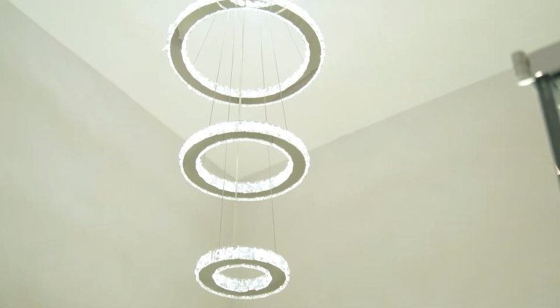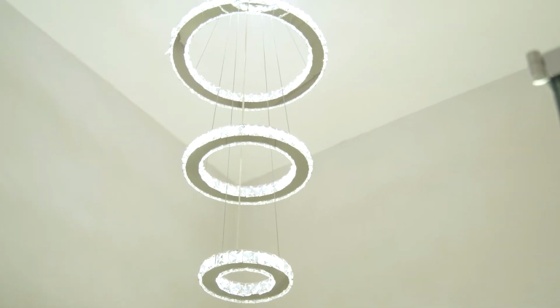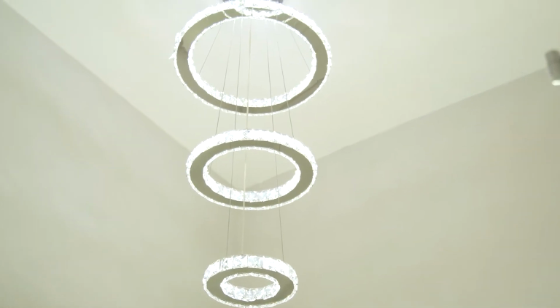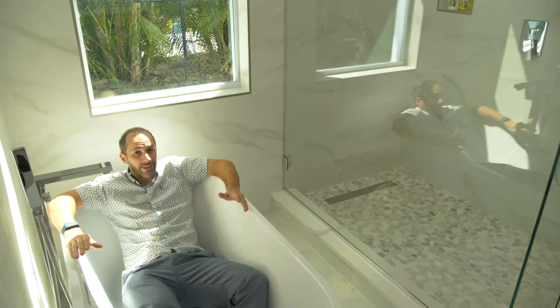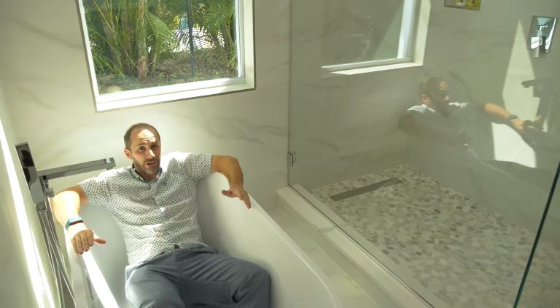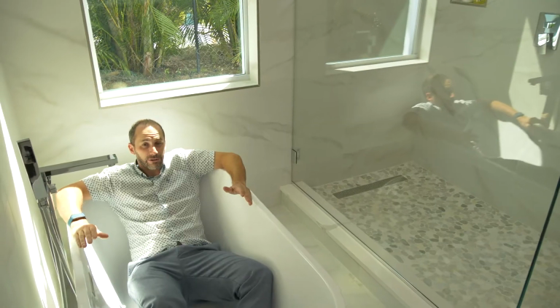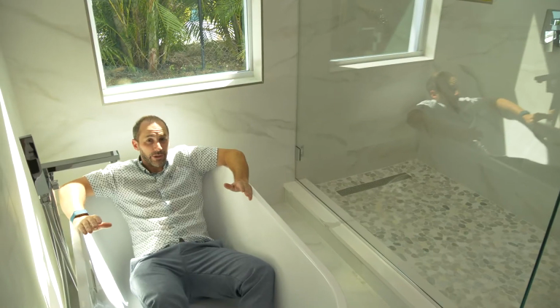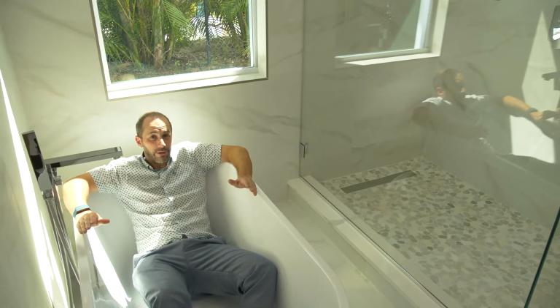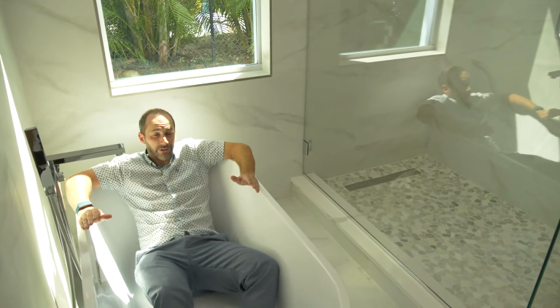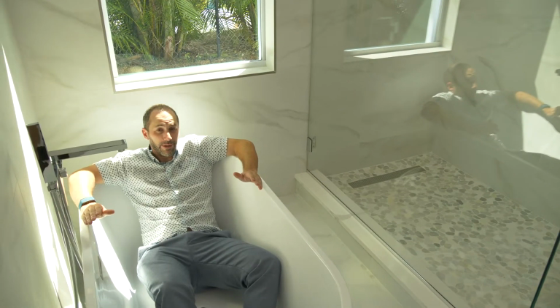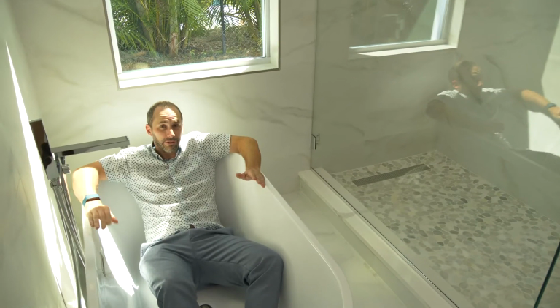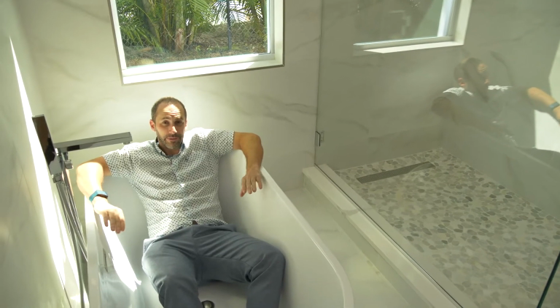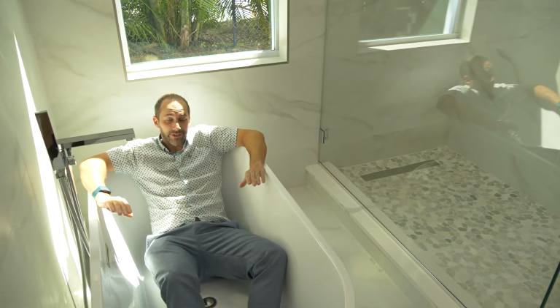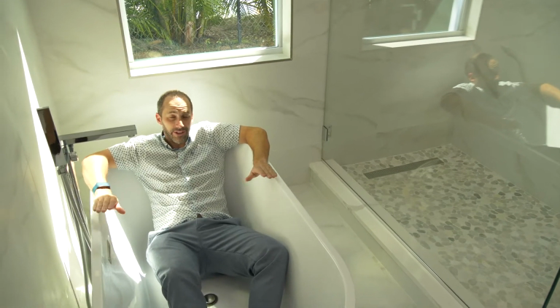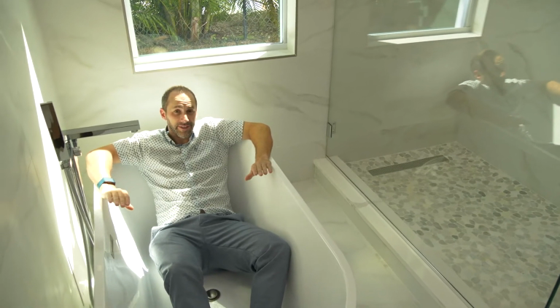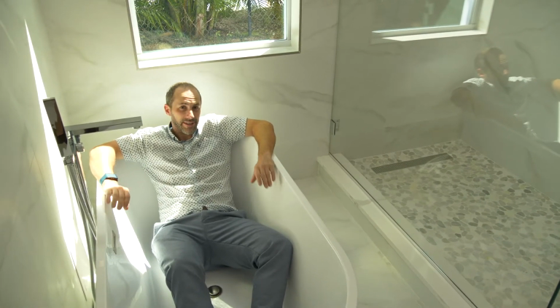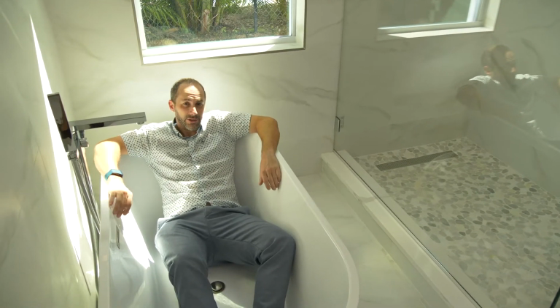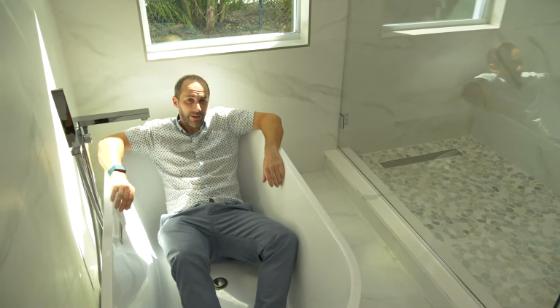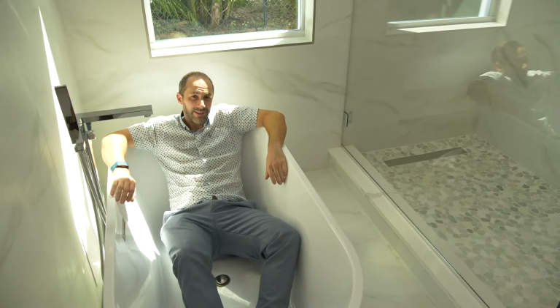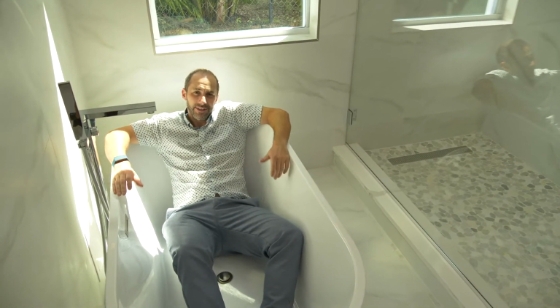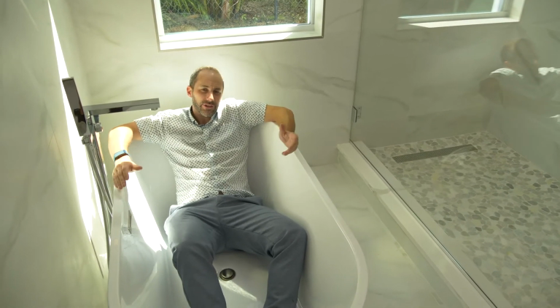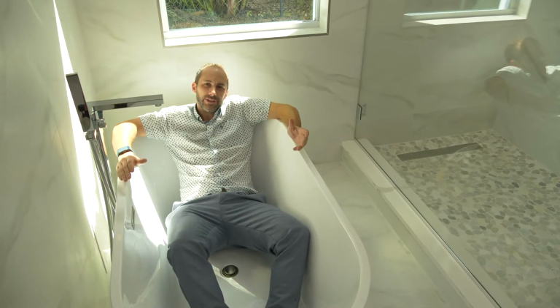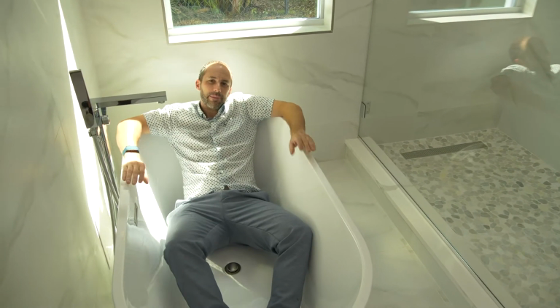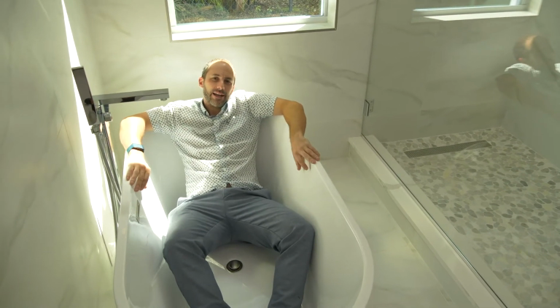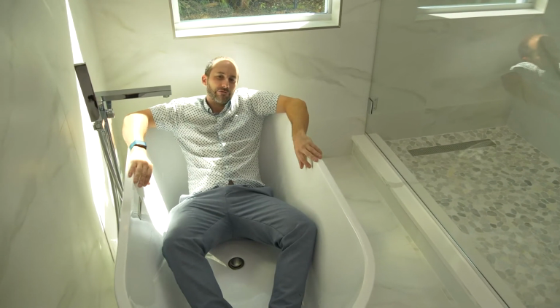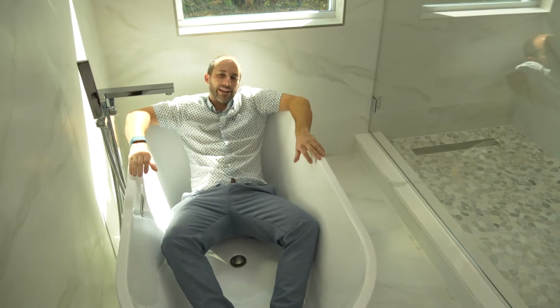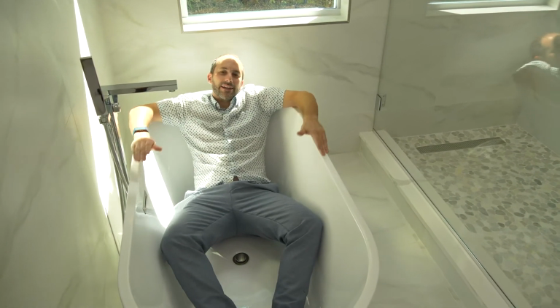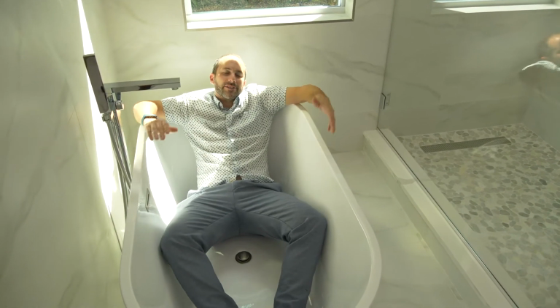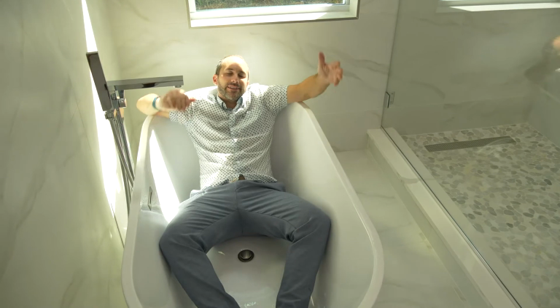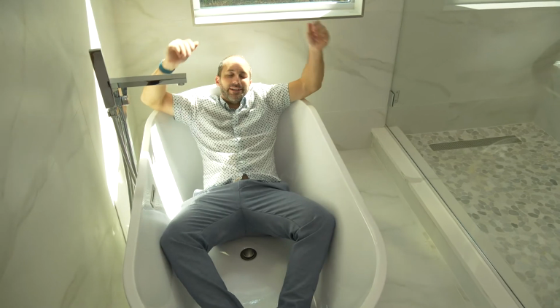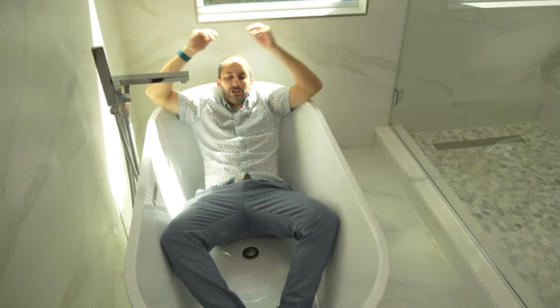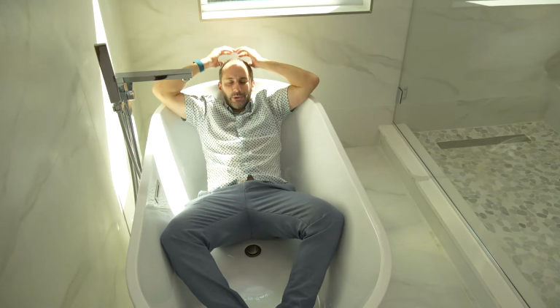It's always a luxury when your master bathroom is as nice as any spa. Just sit back, relax and enjoy.